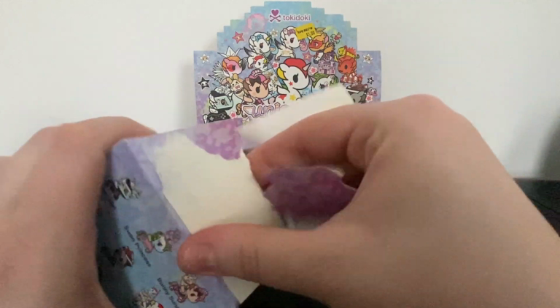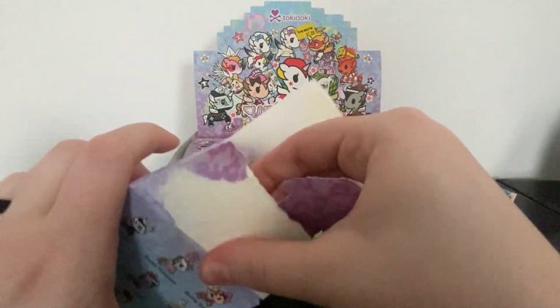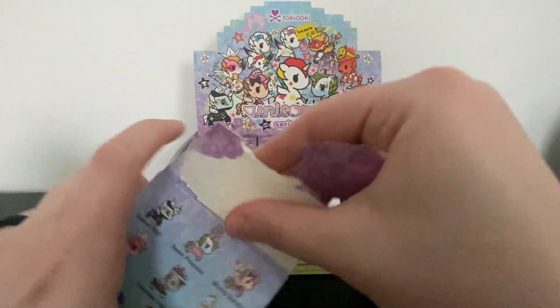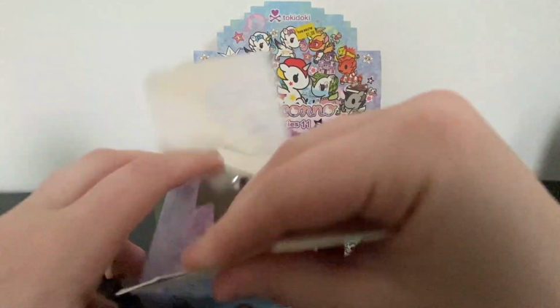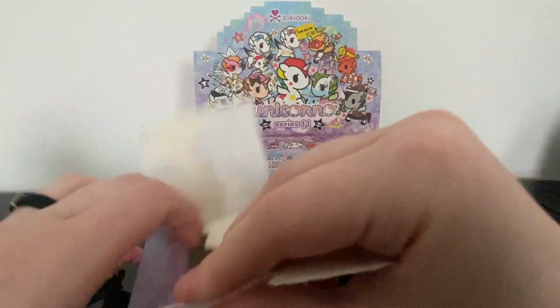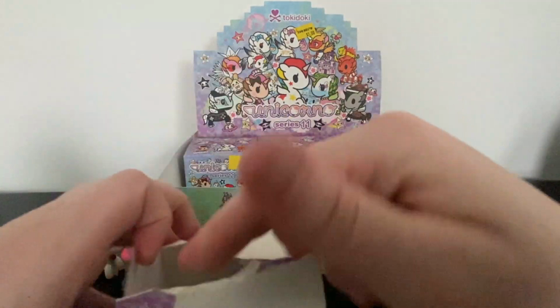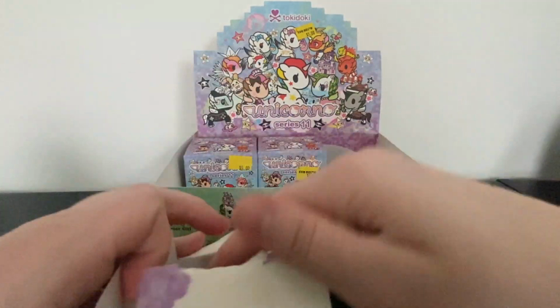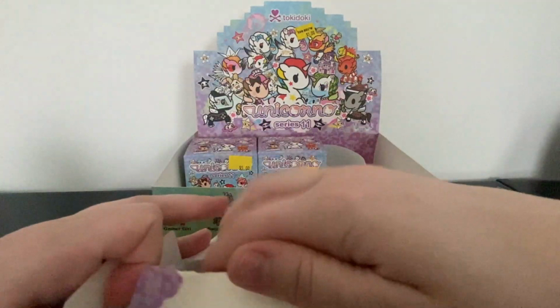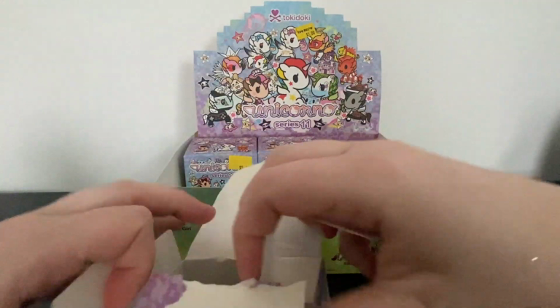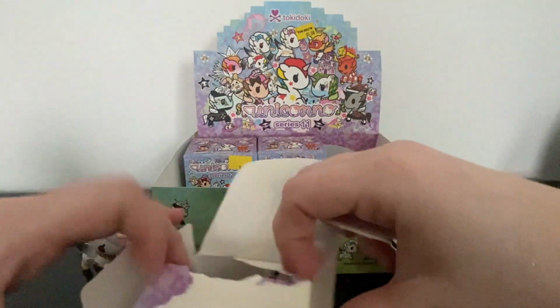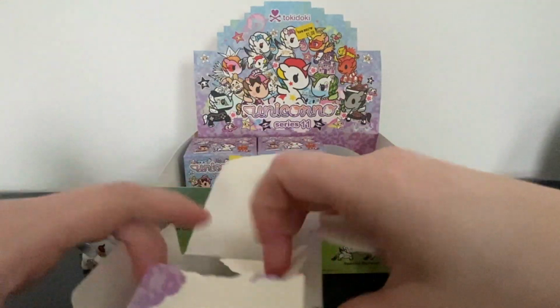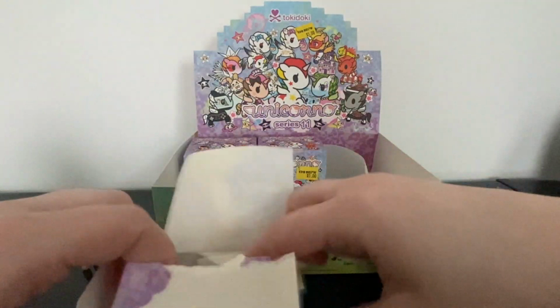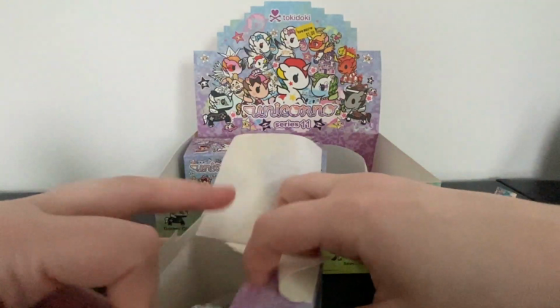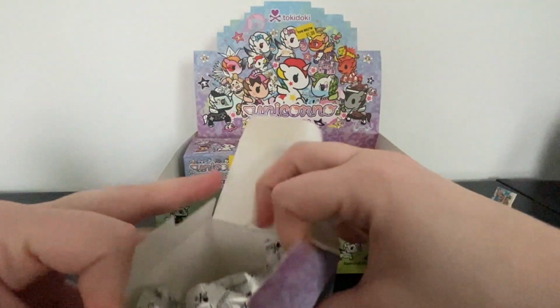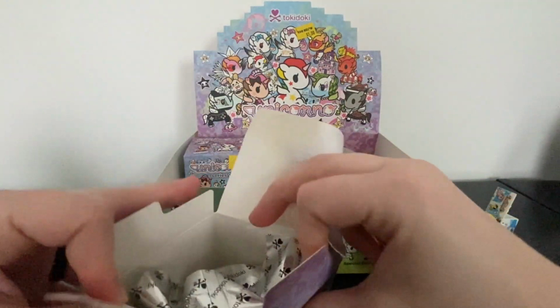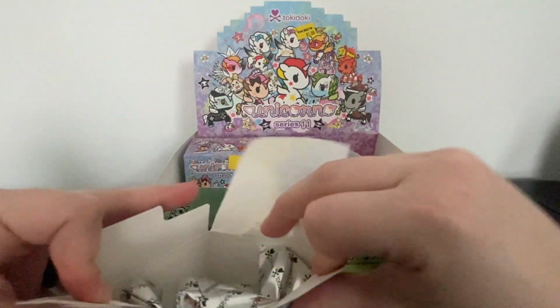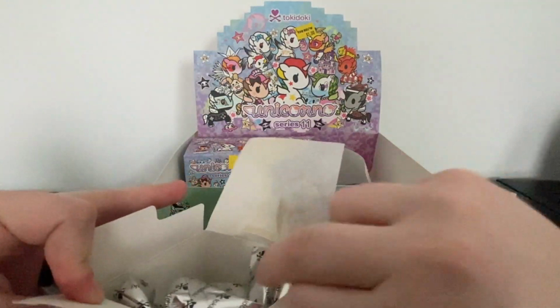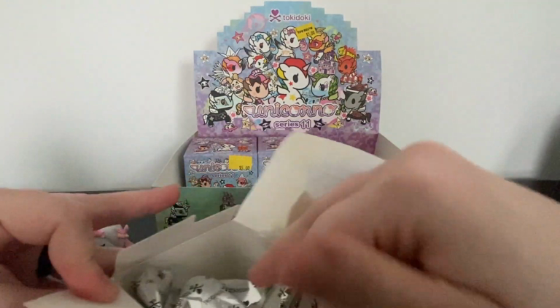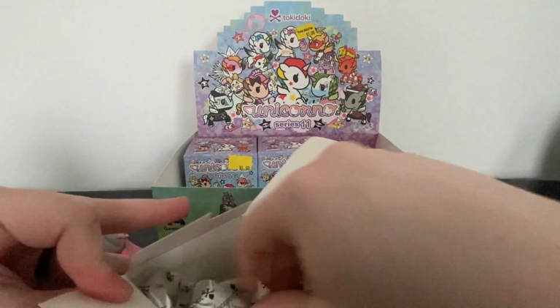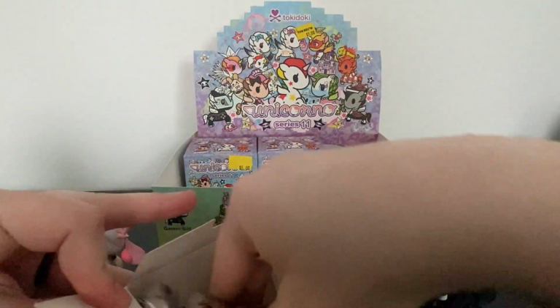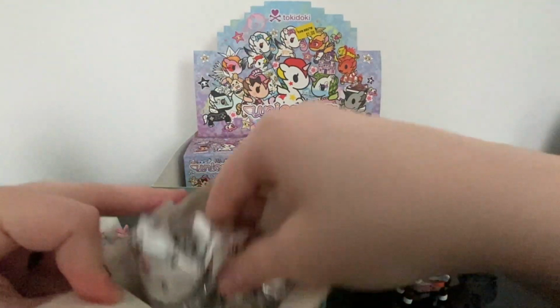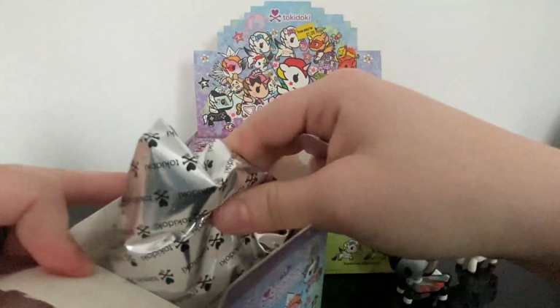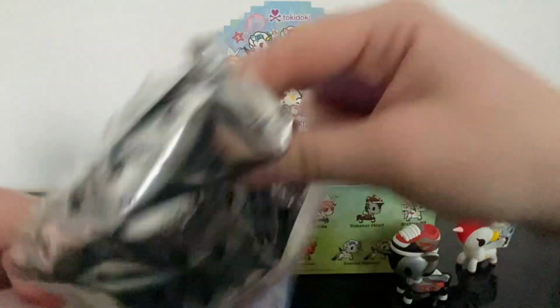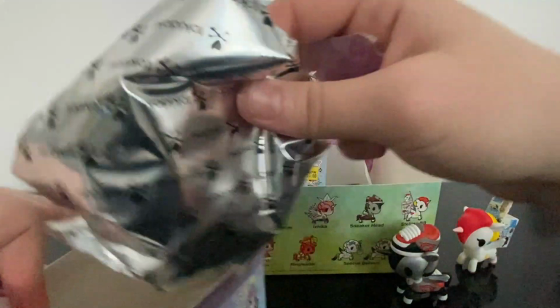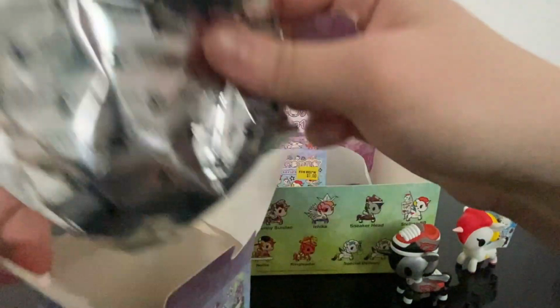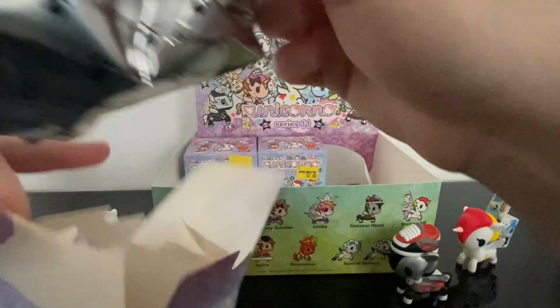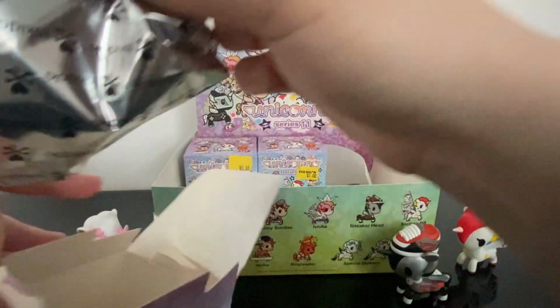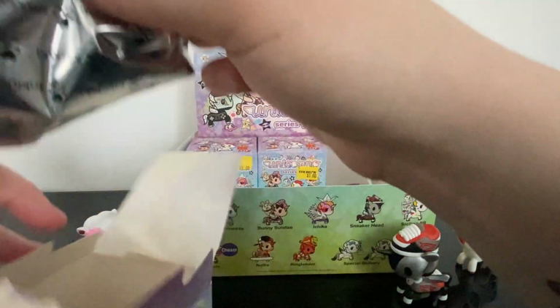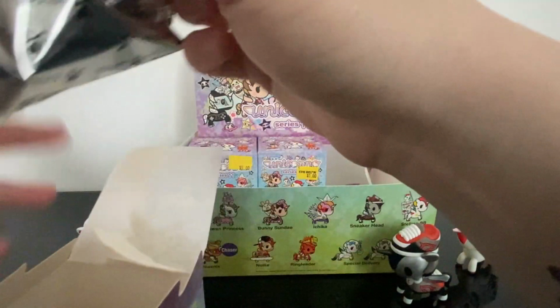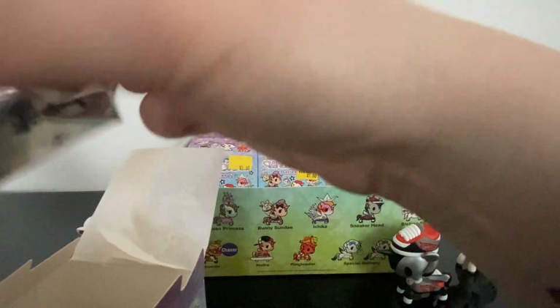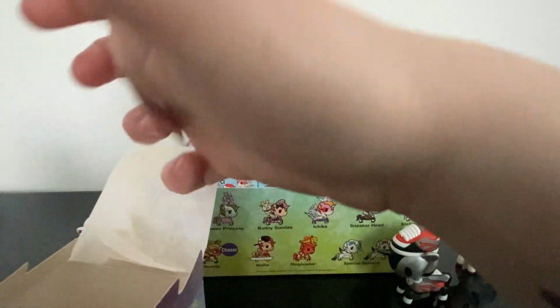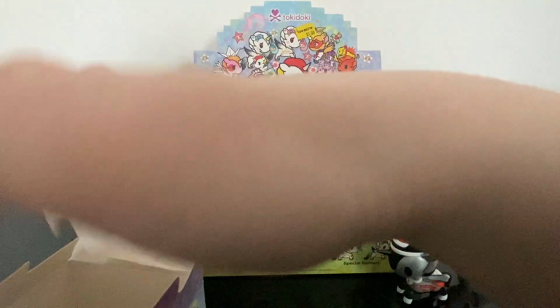I'm just destroying the boxes and I hate destroying the boxes because they're so nice.